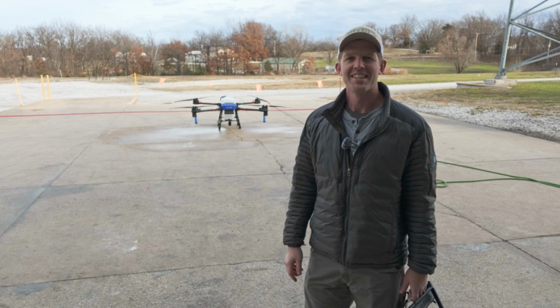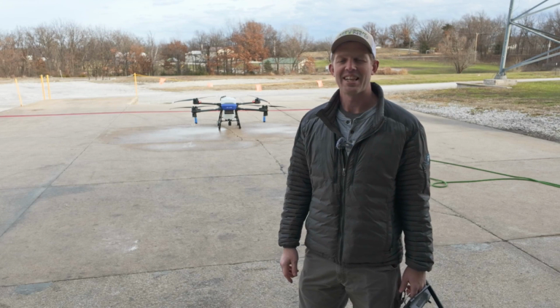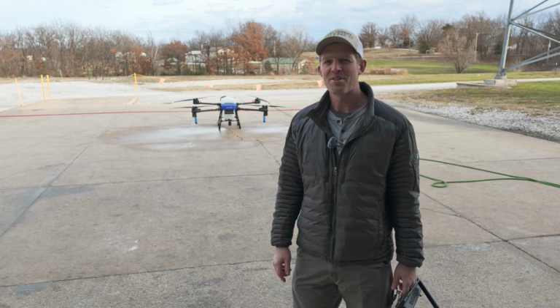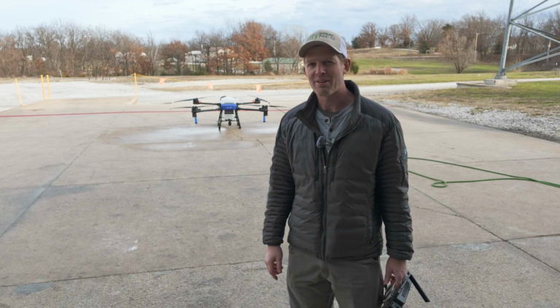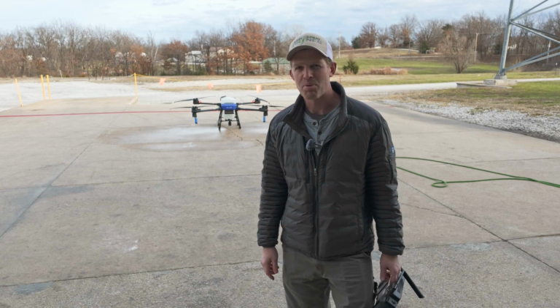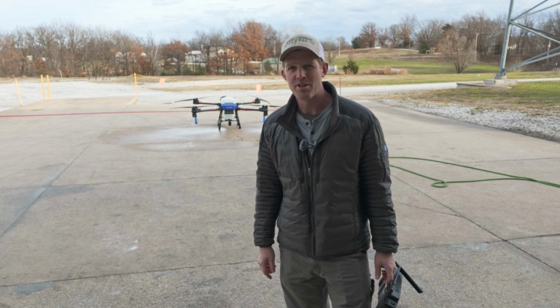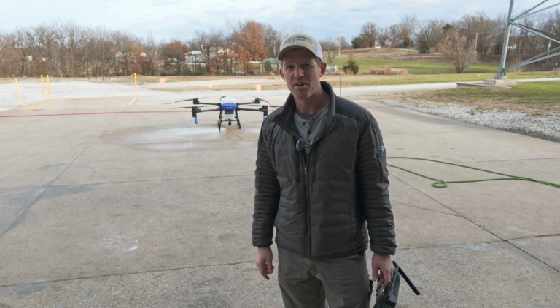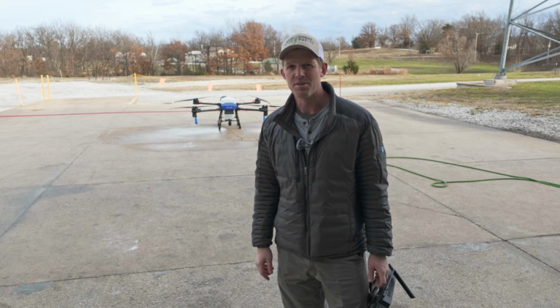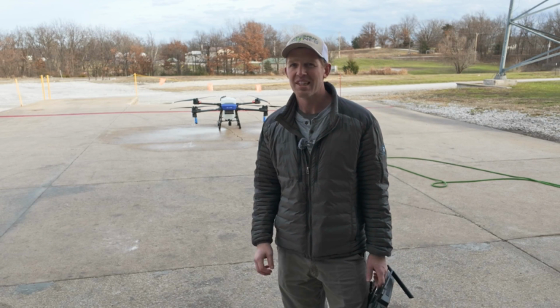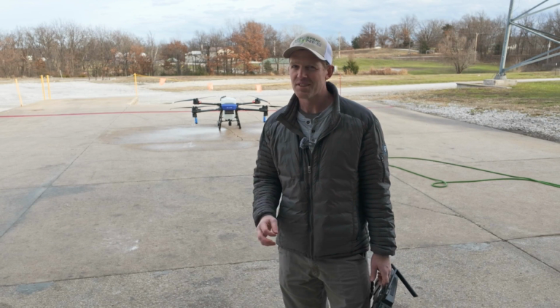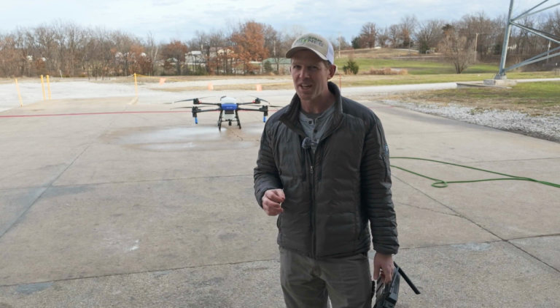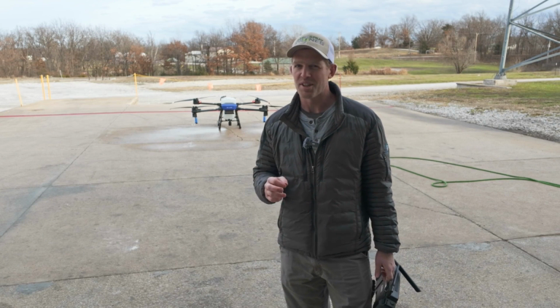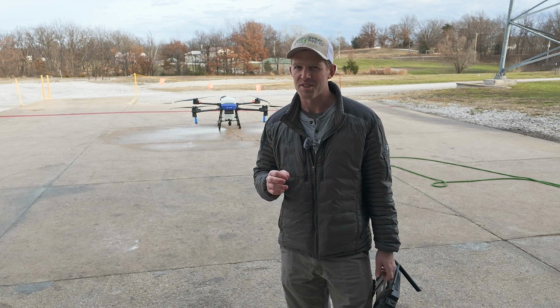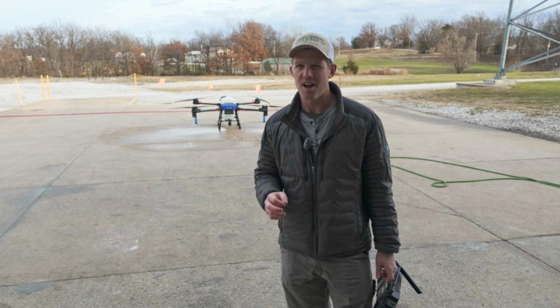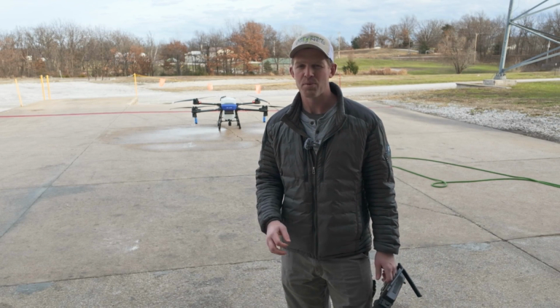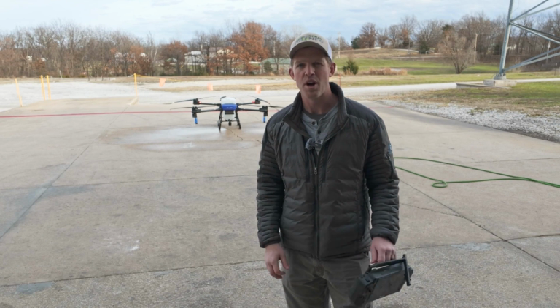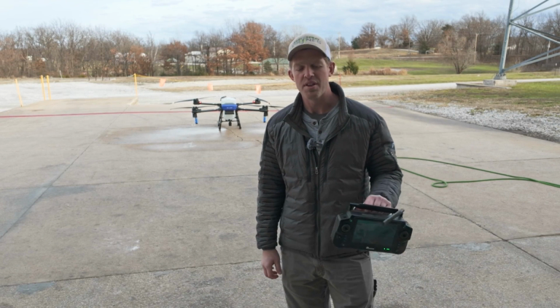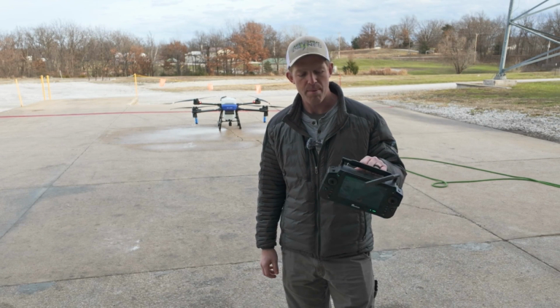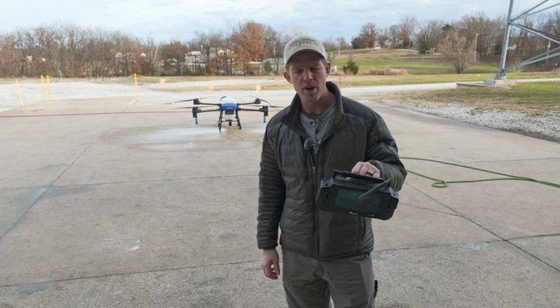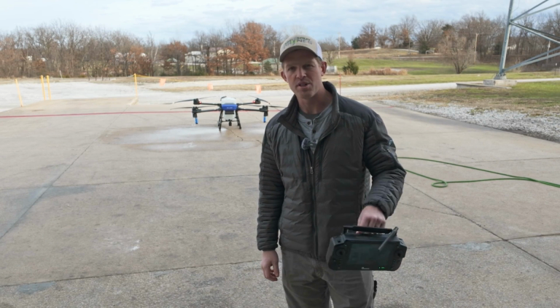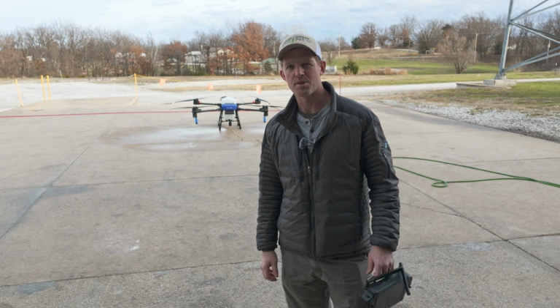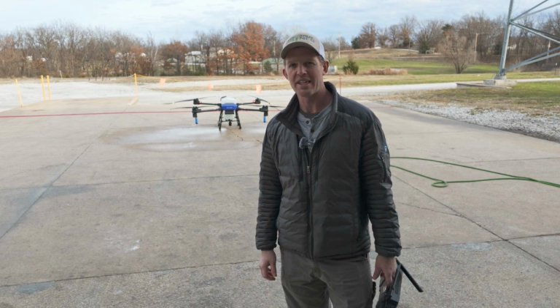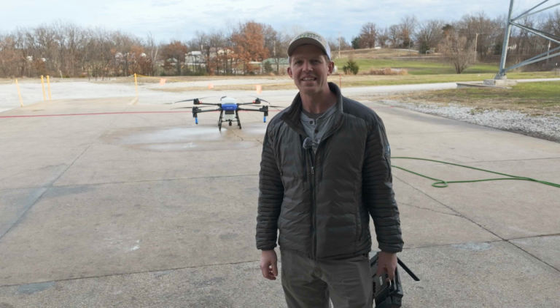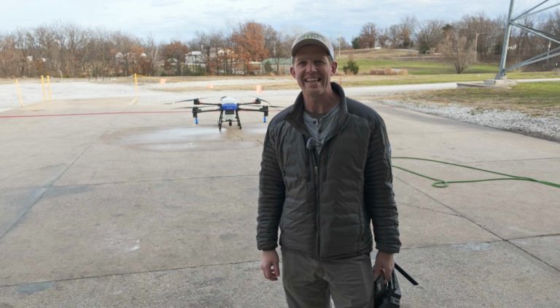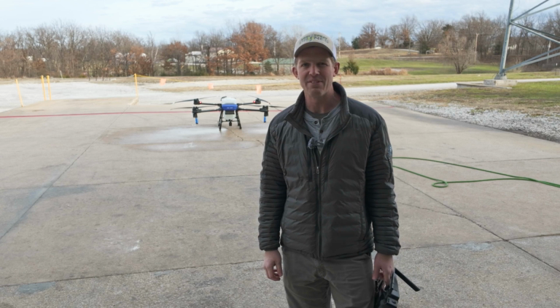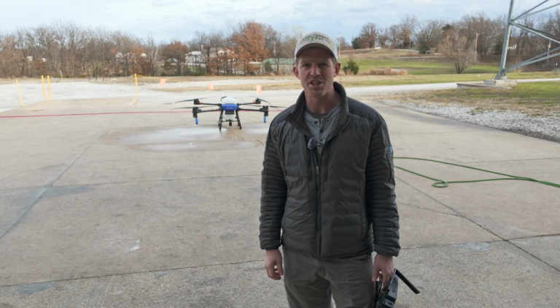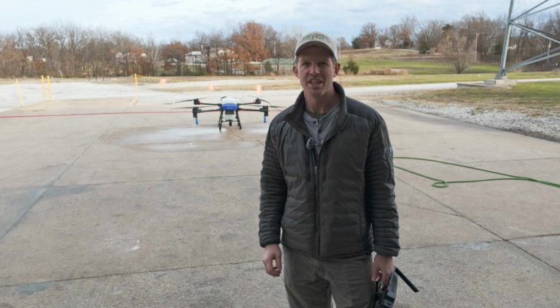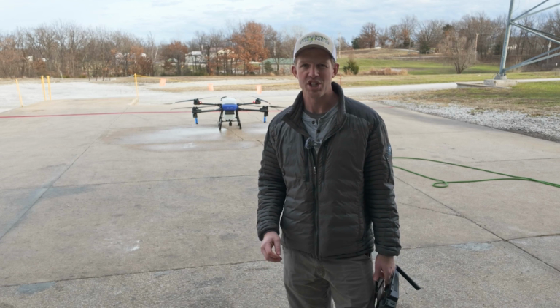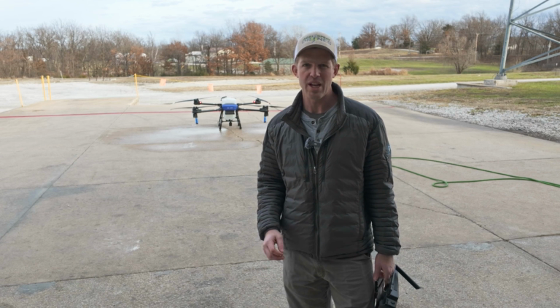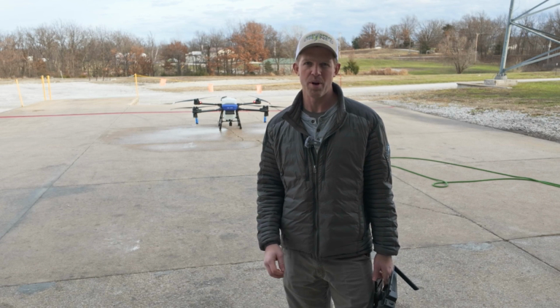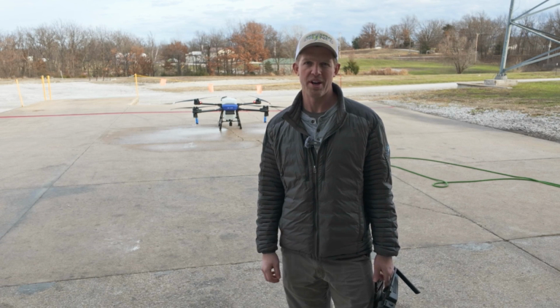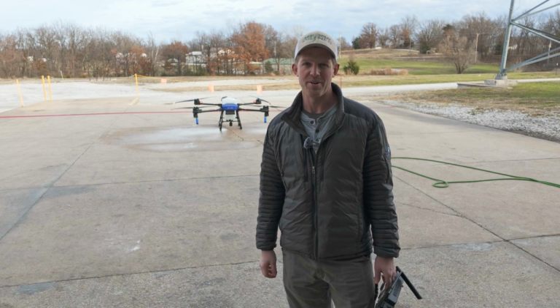Taylor here with AgriSpray Drones. Let's take a look at the software on the operation screen on the EA Vision J100.